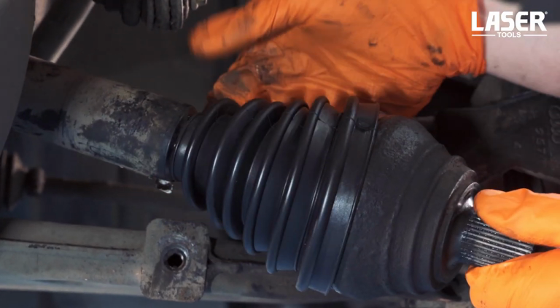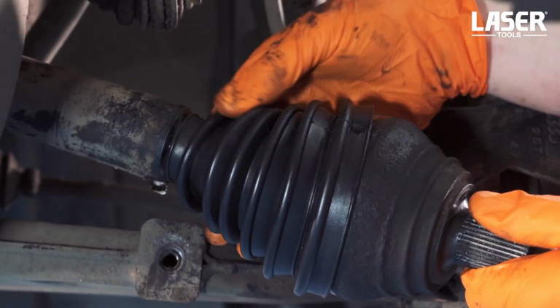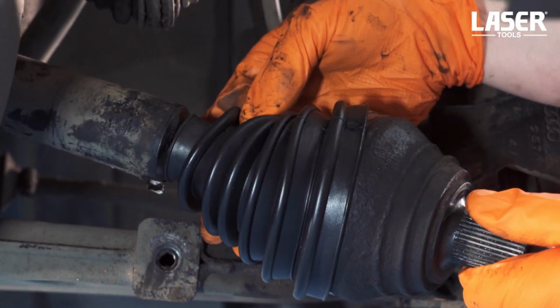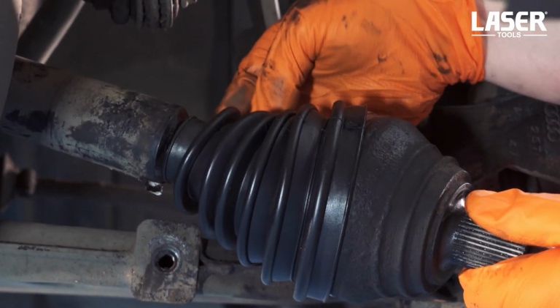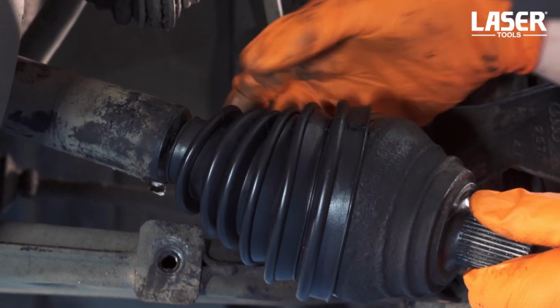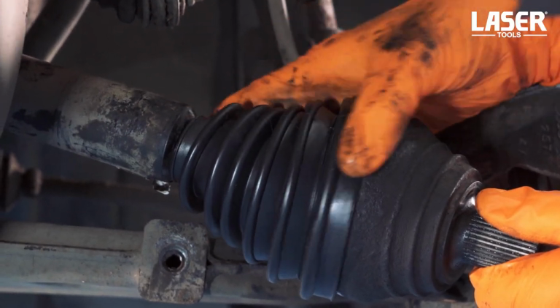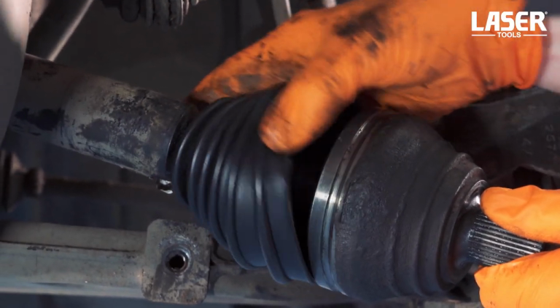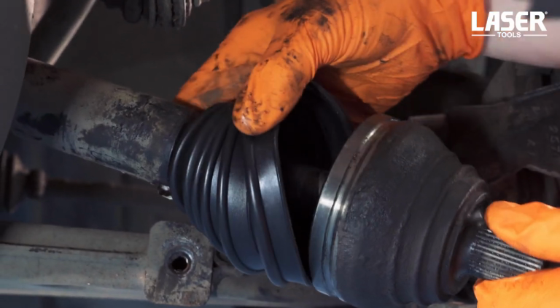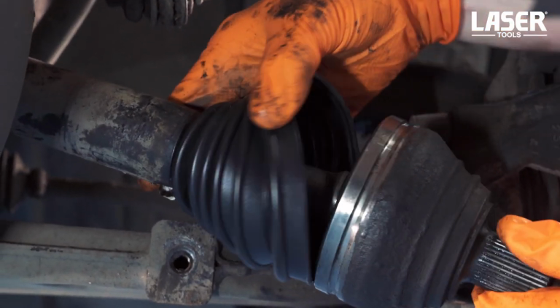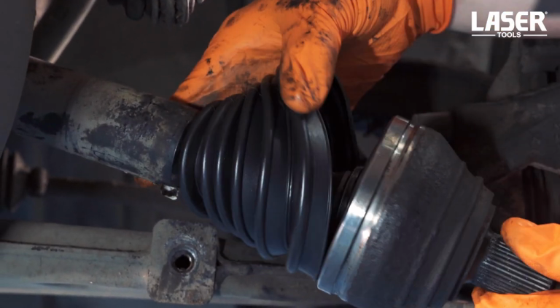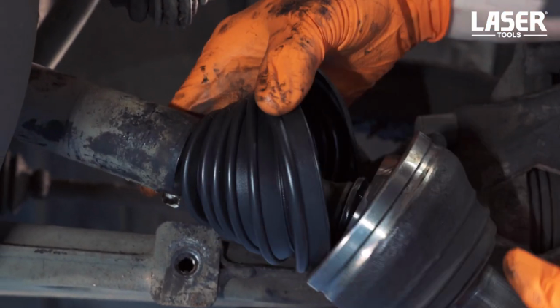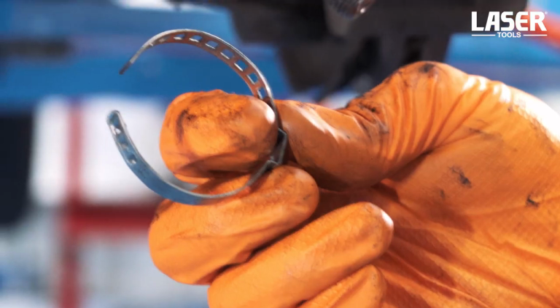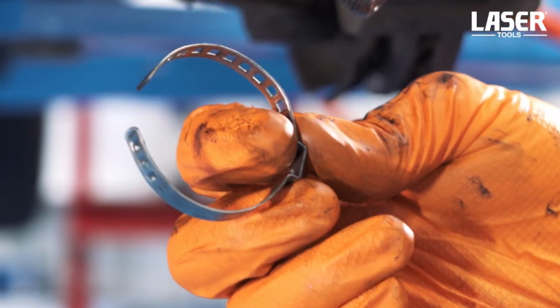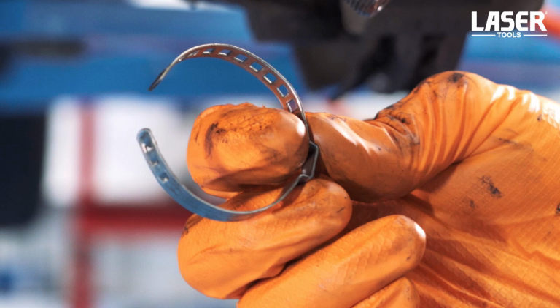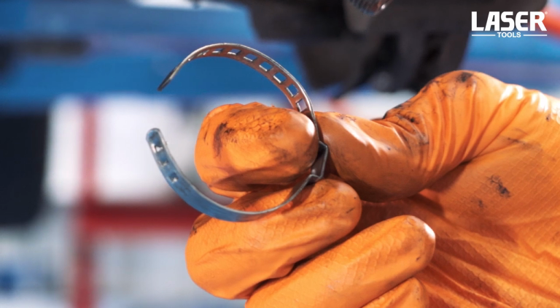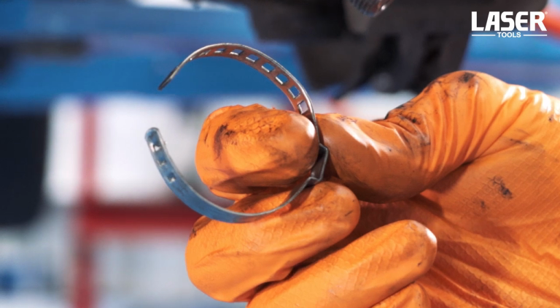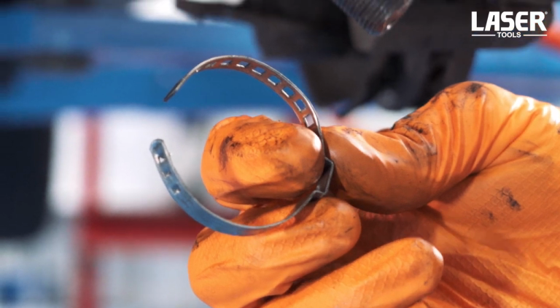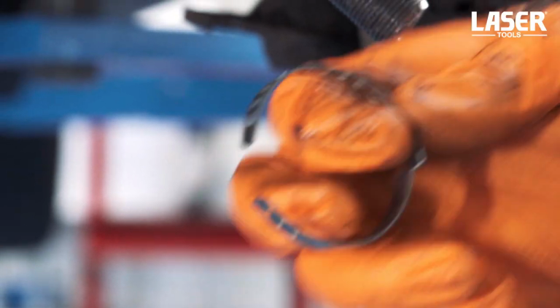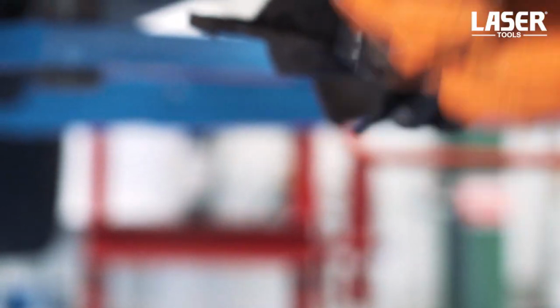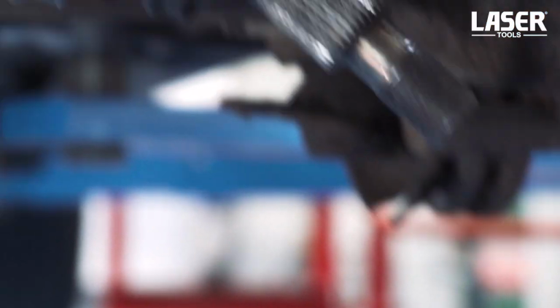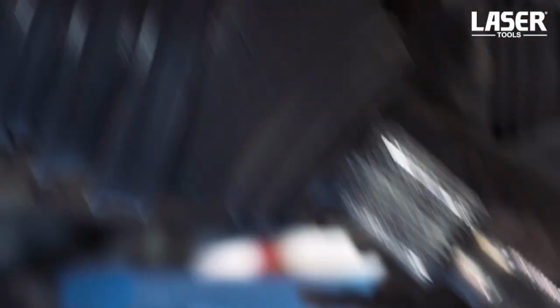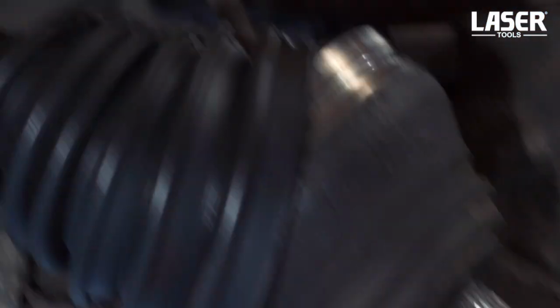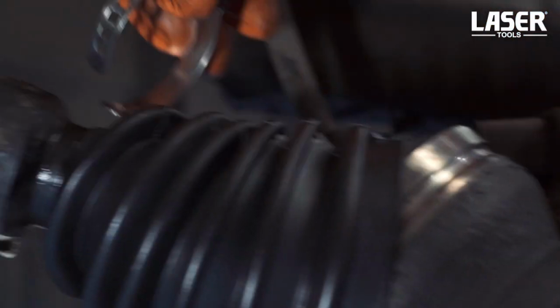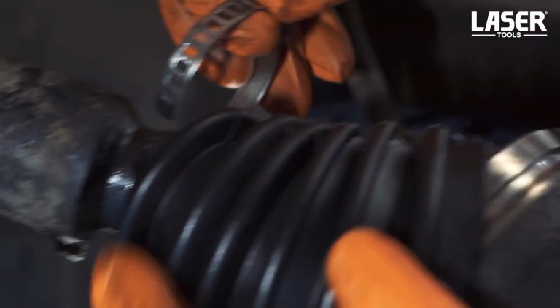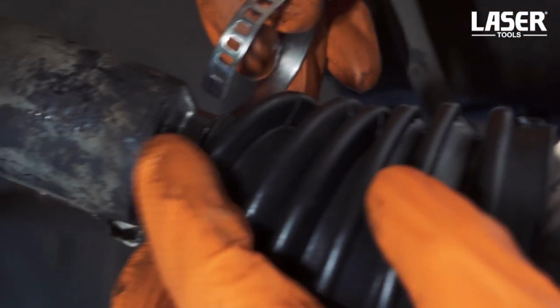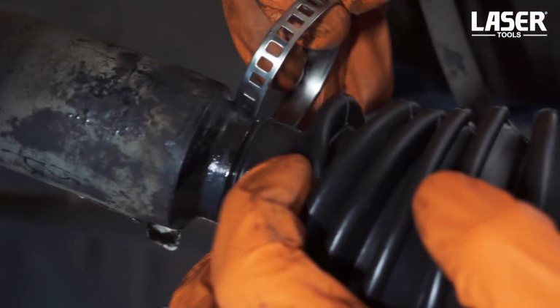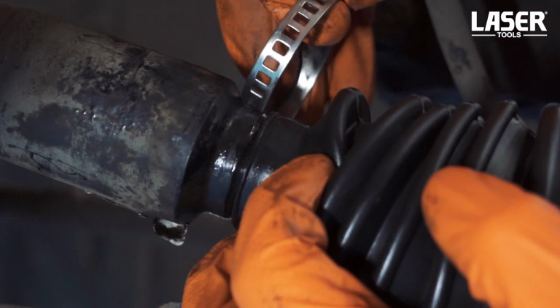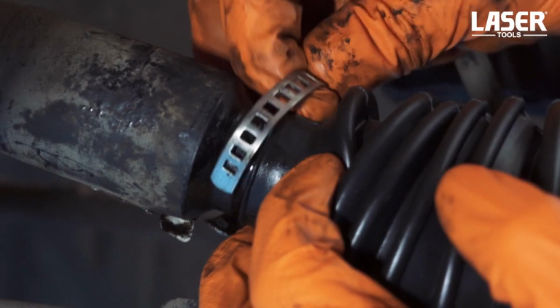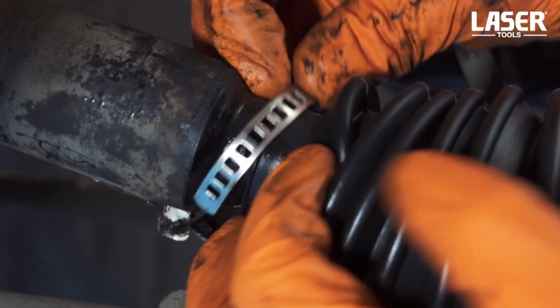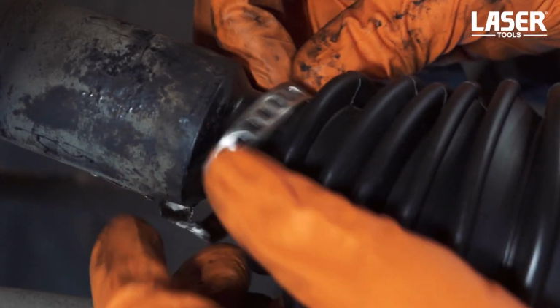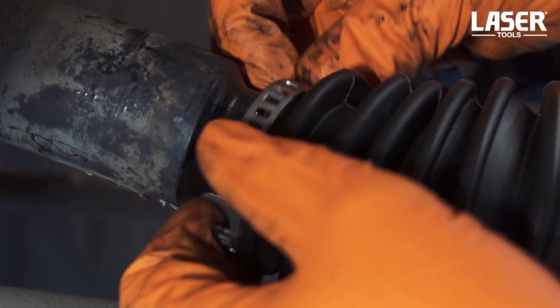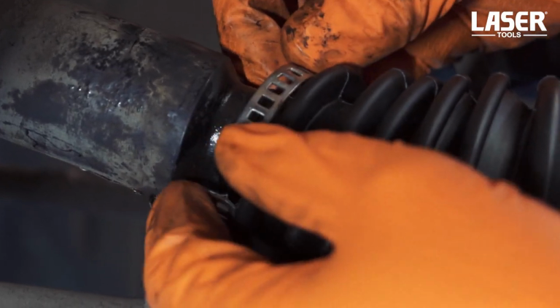The new boot is now in place and all we have to do is fill it with grease and secure it with new clips.